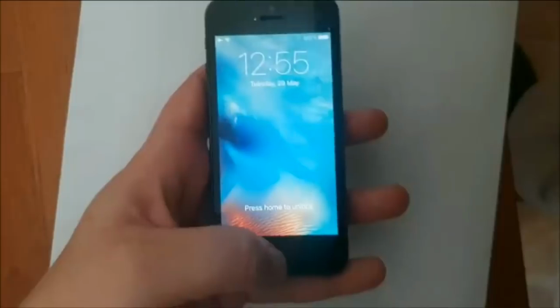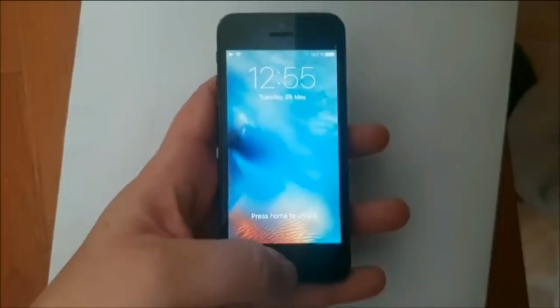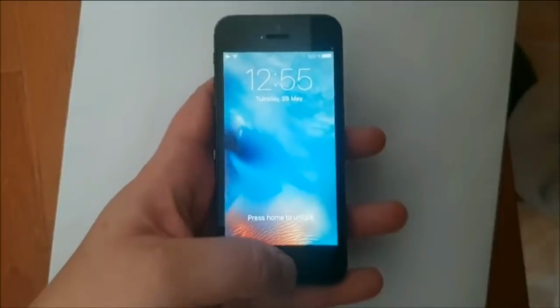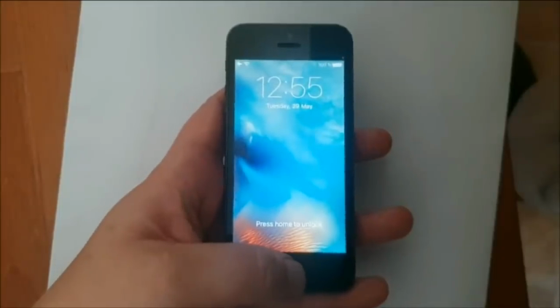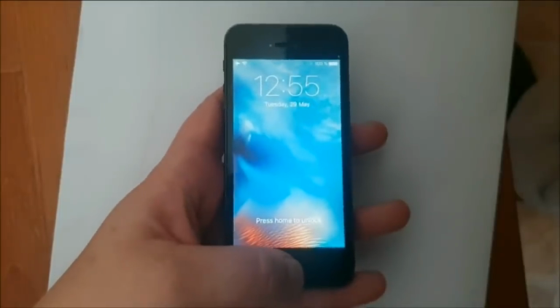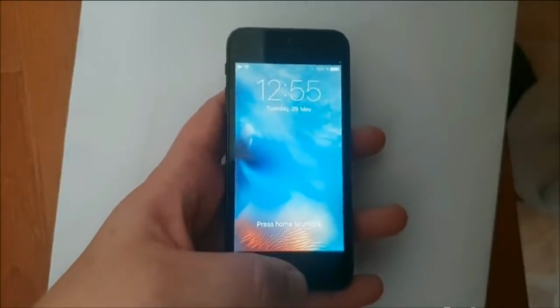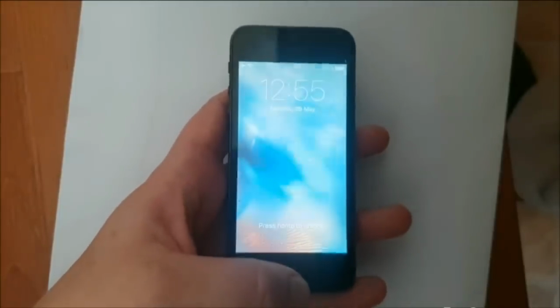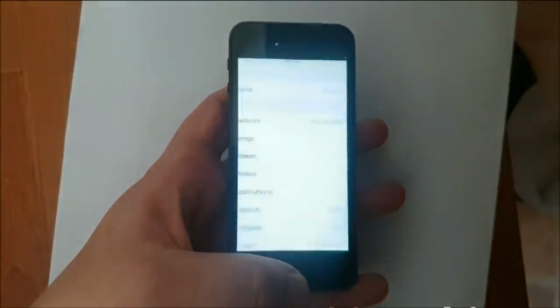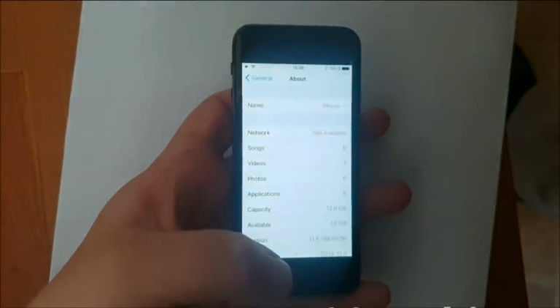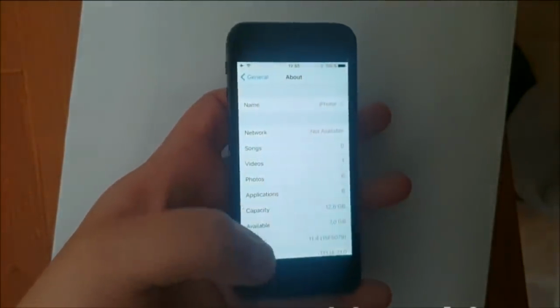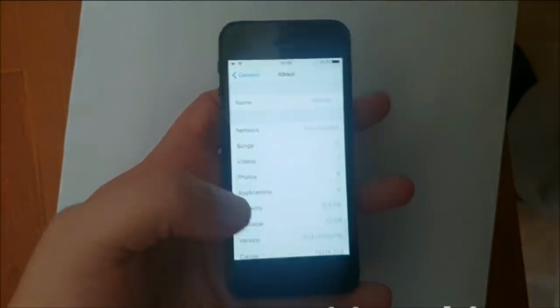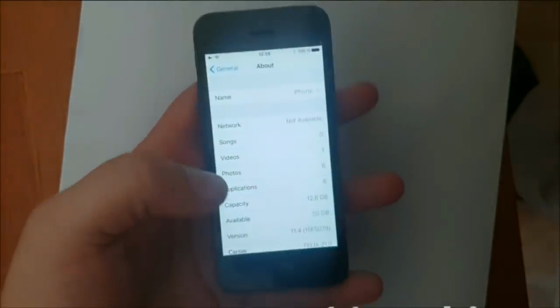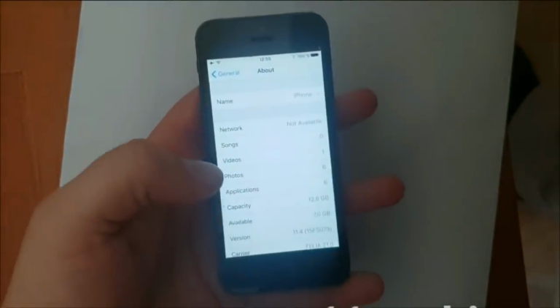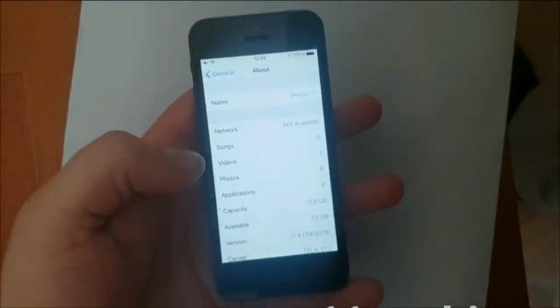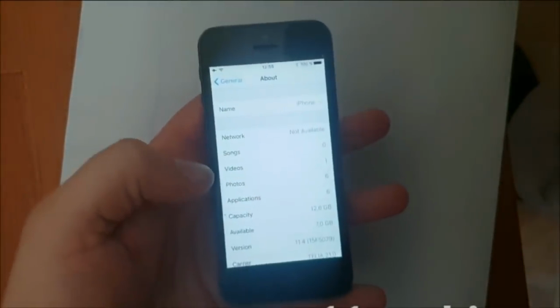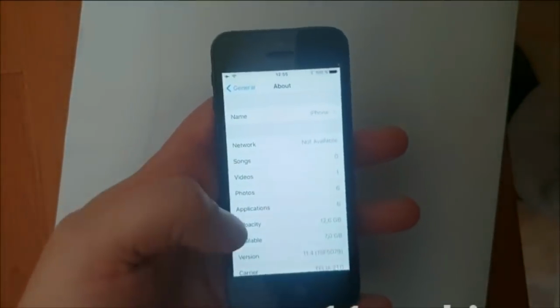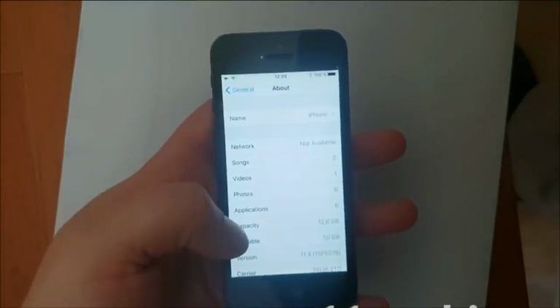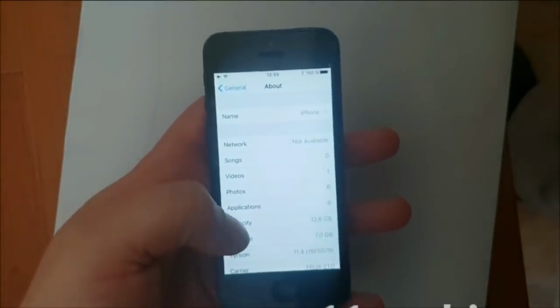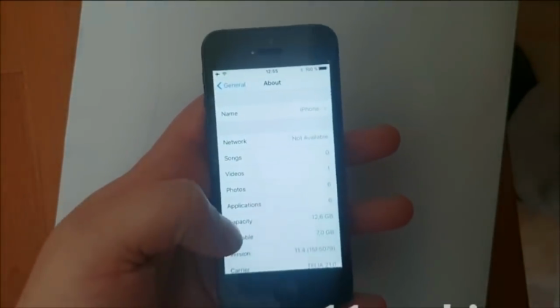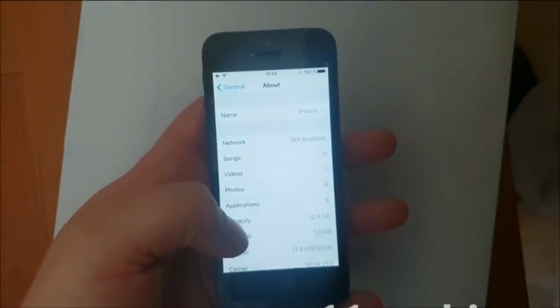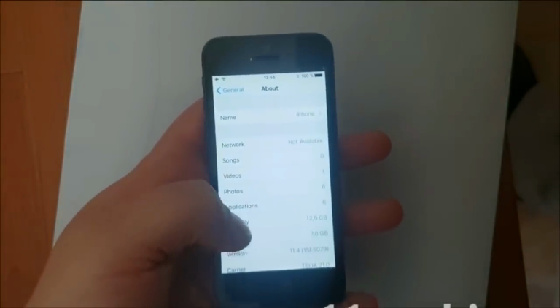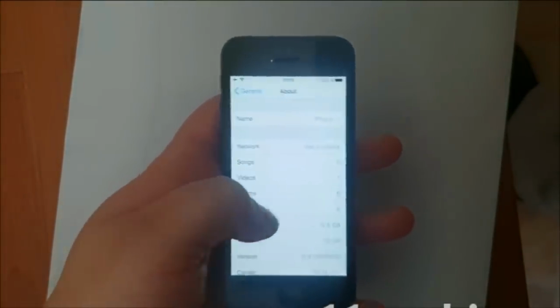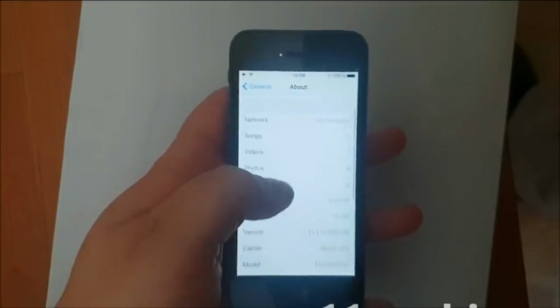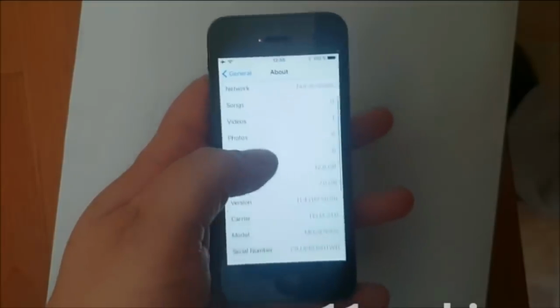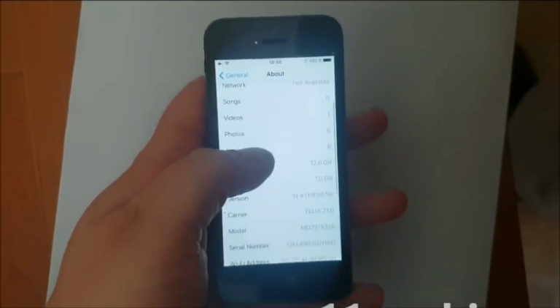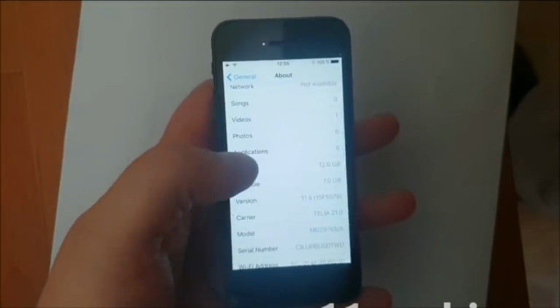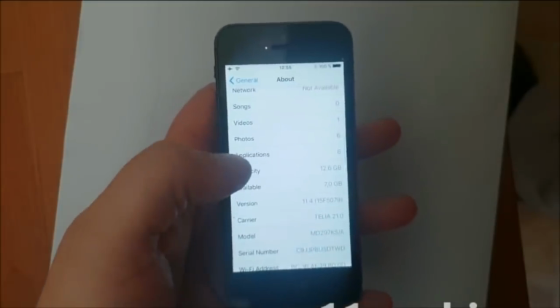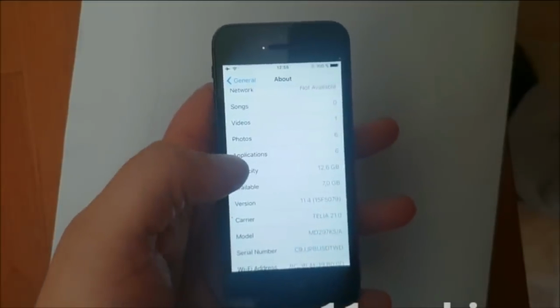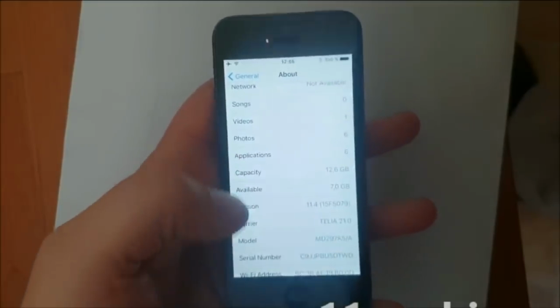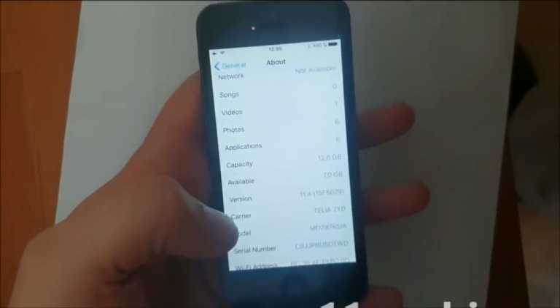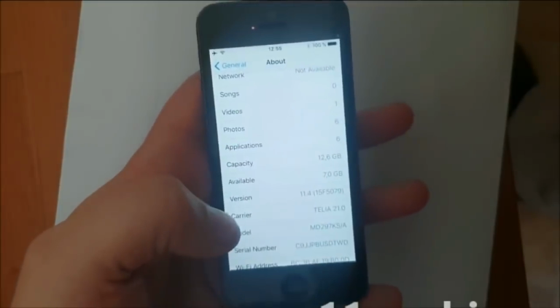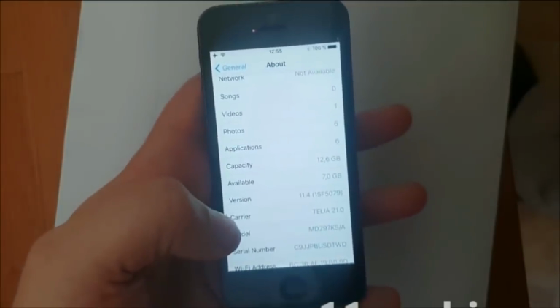What's up YouTube! Today I'm going to show you how to jailbreak the new iOS 11.4 that I'm running here.